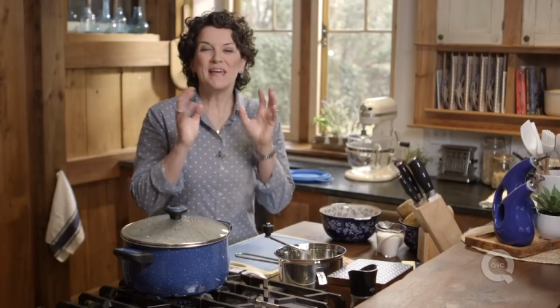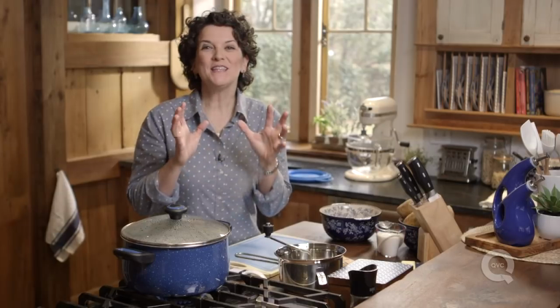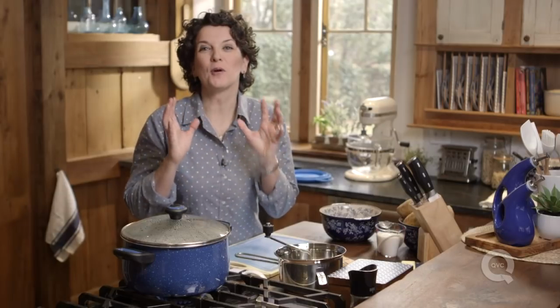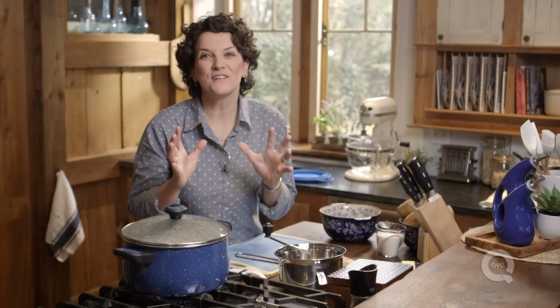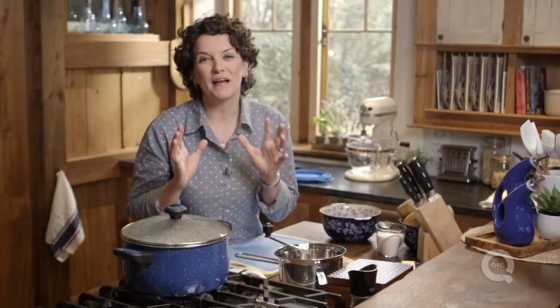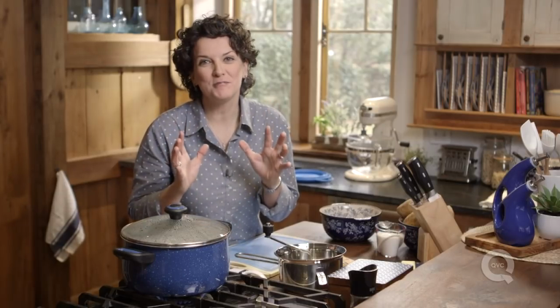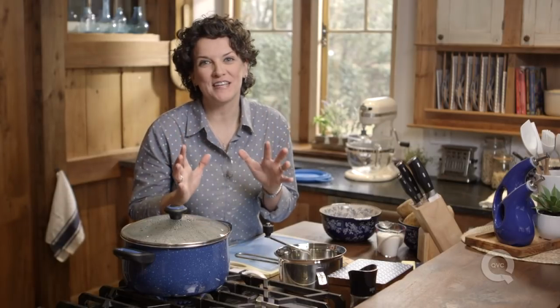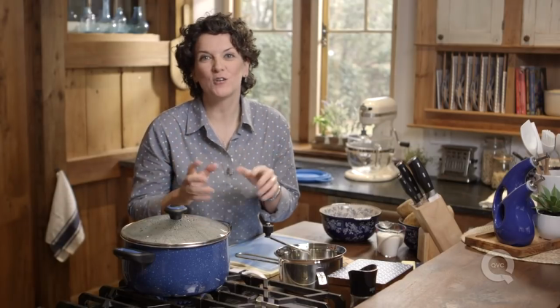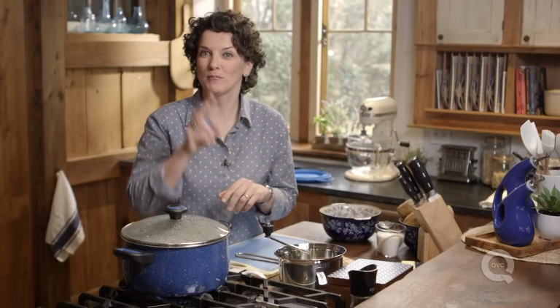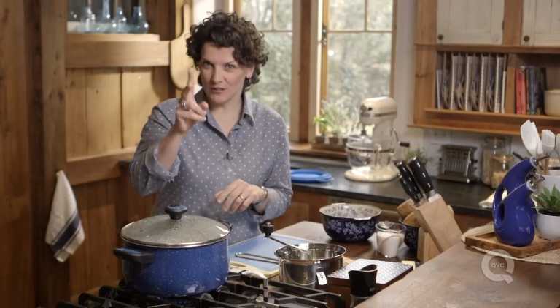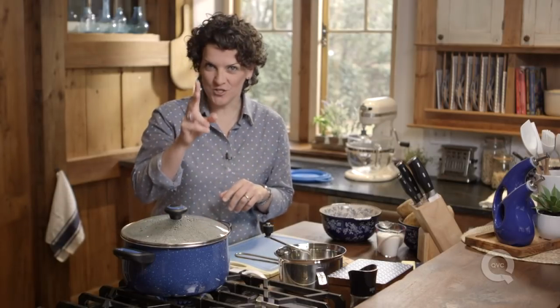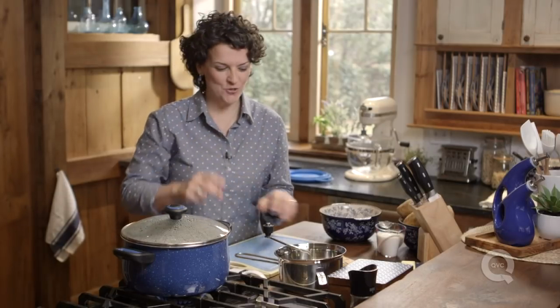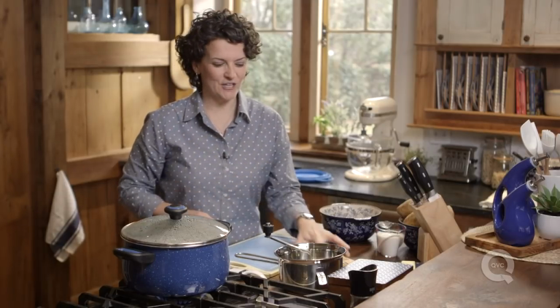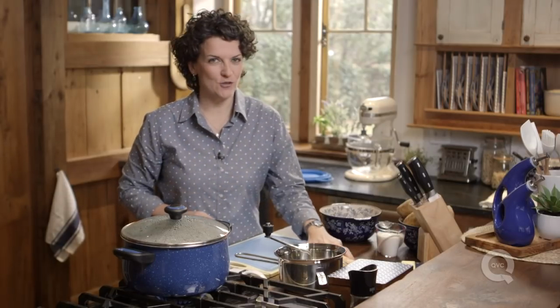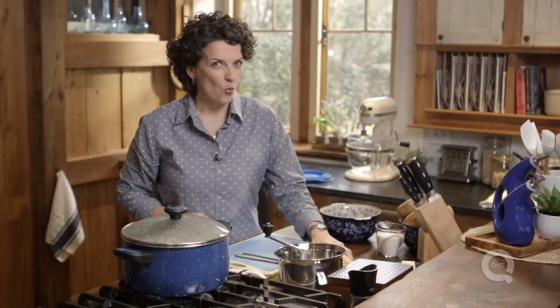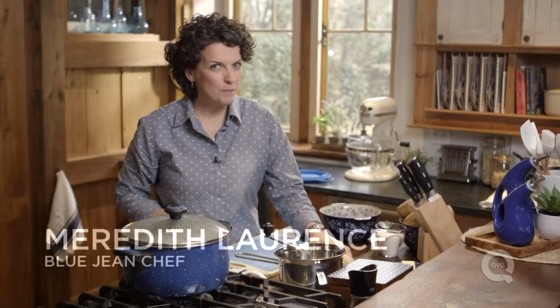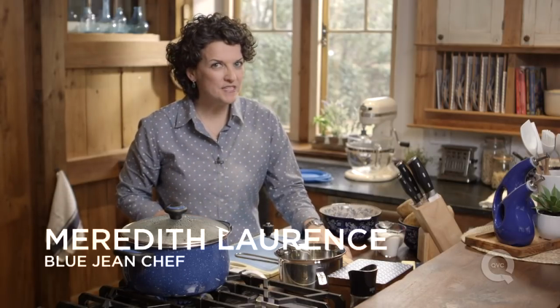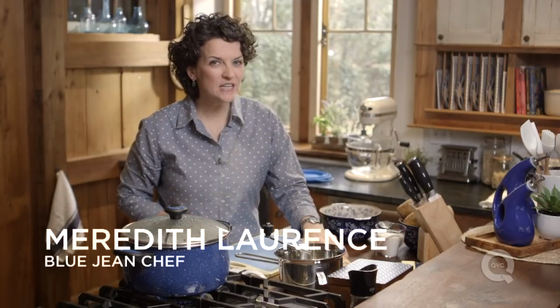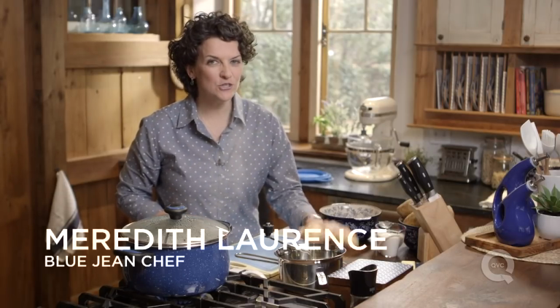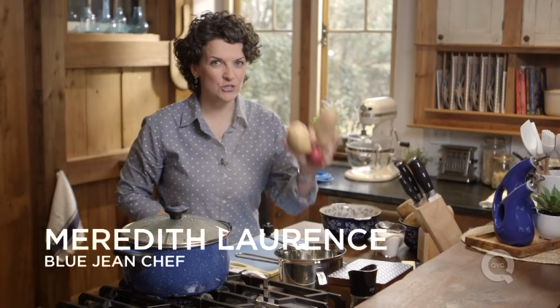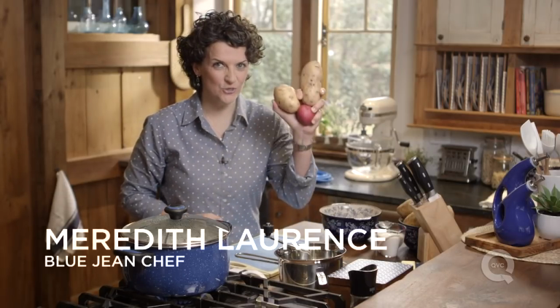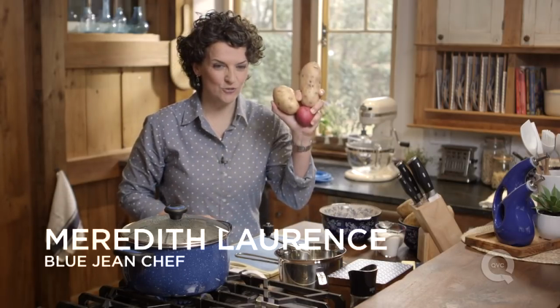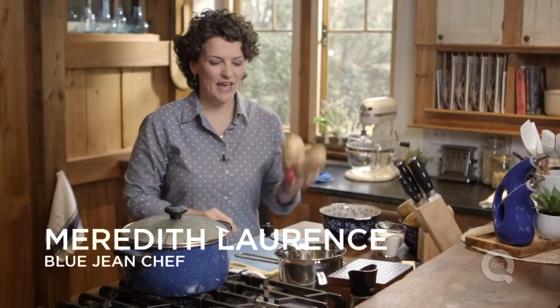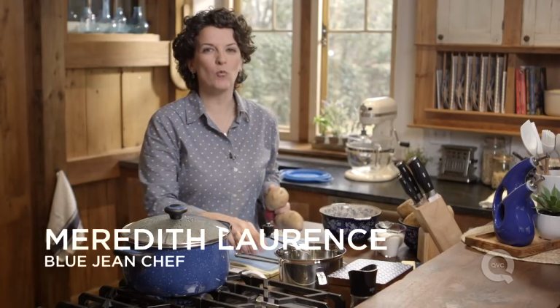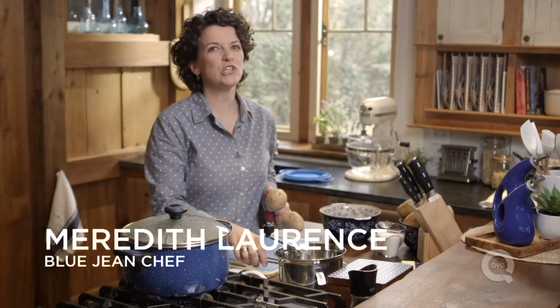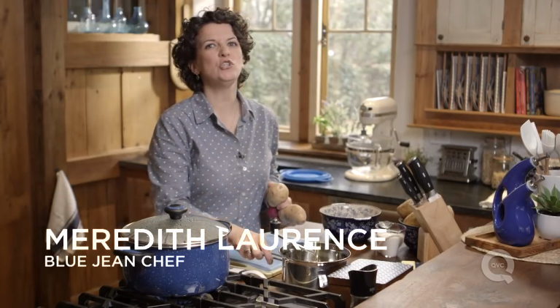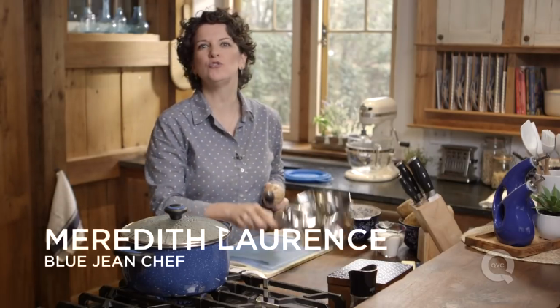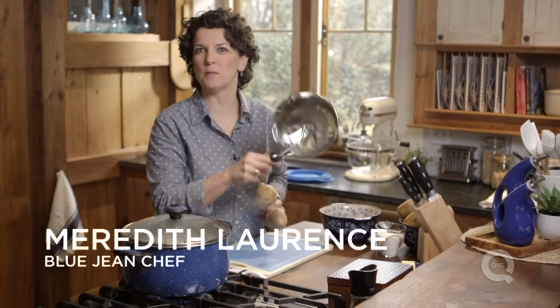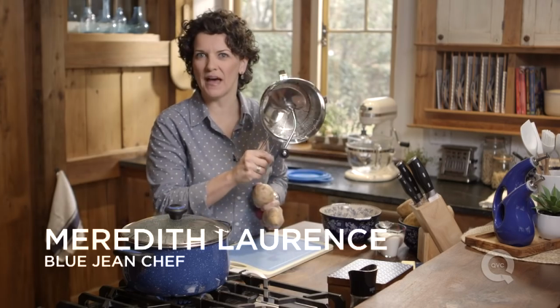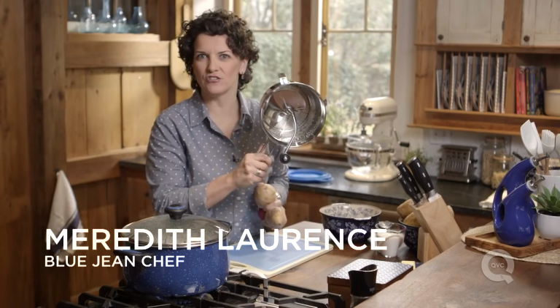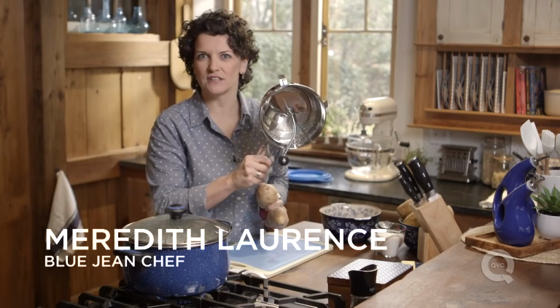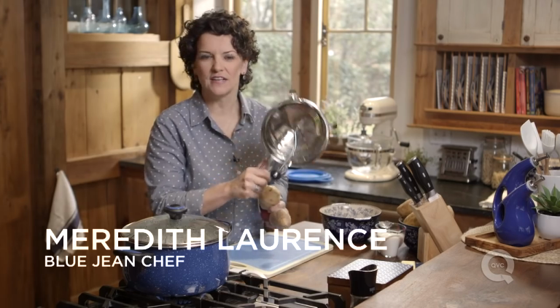Making the perfect mashed potato comes down to two things: what potato you use, and what you use to mash it.